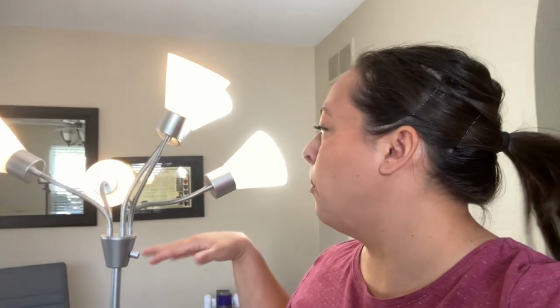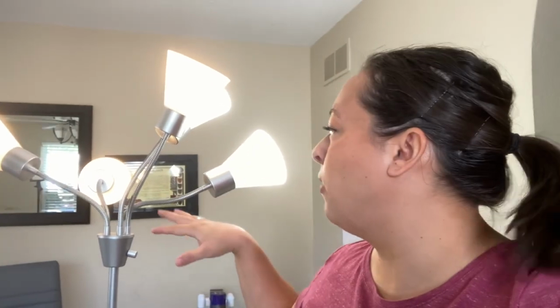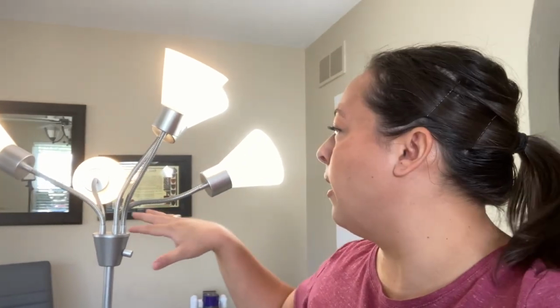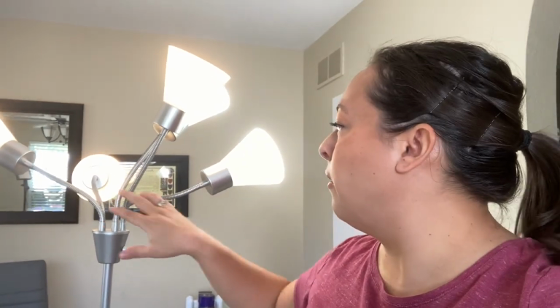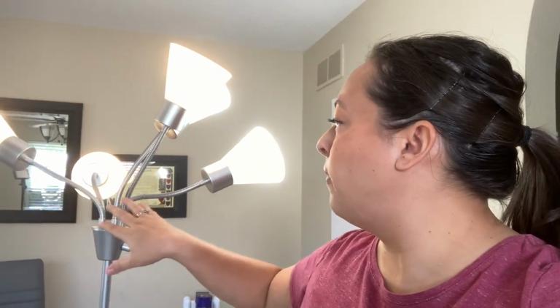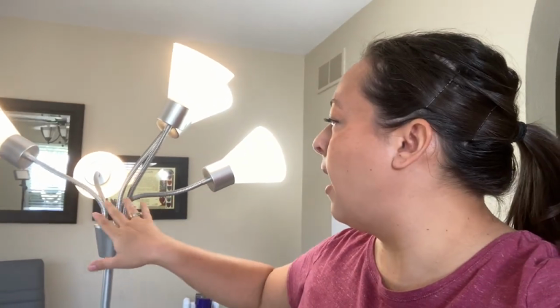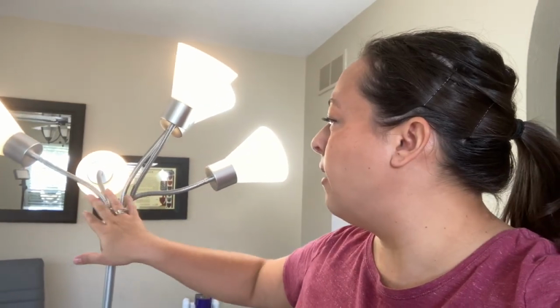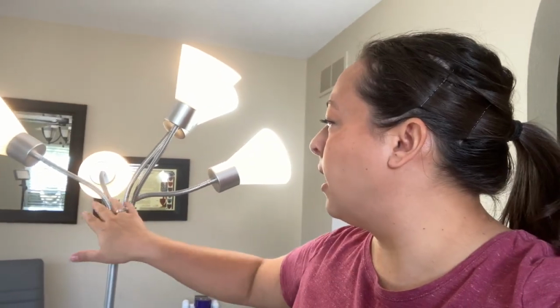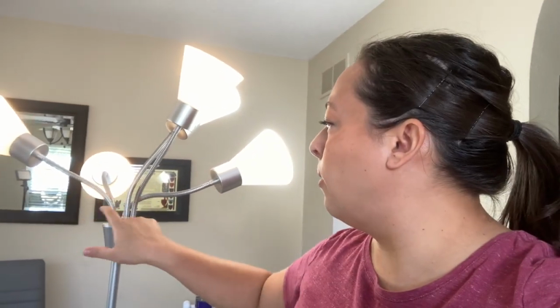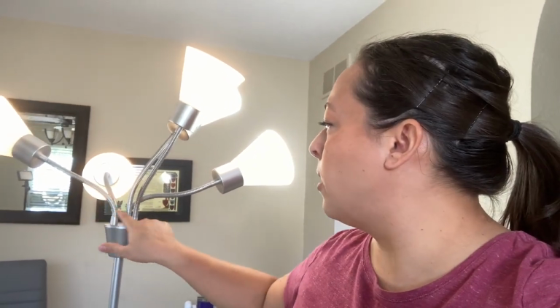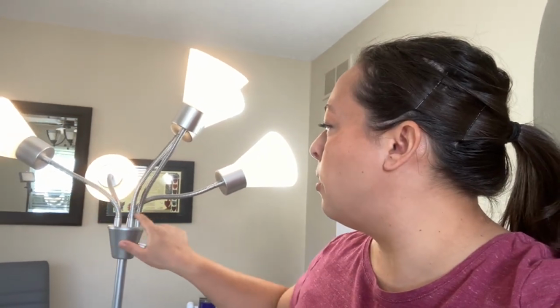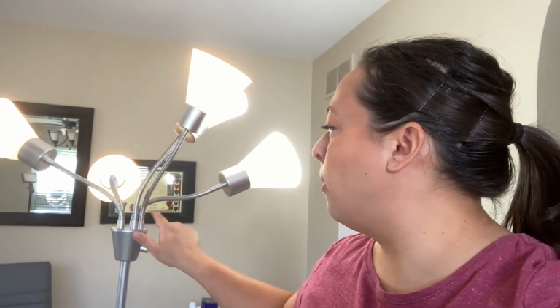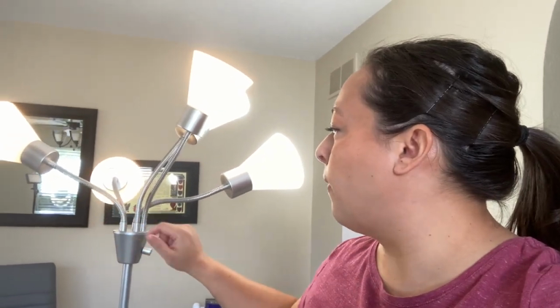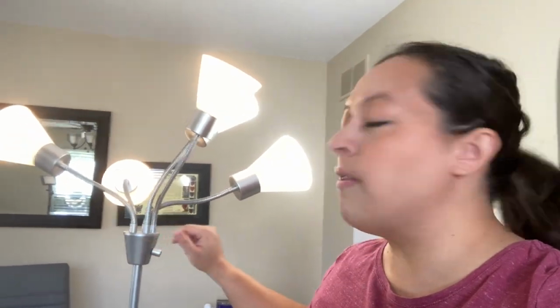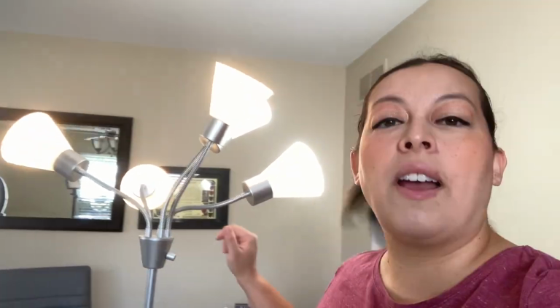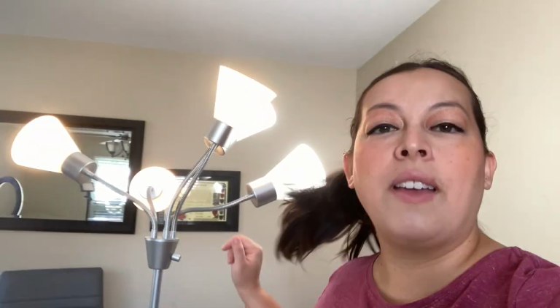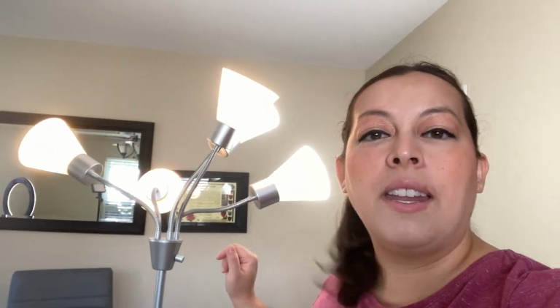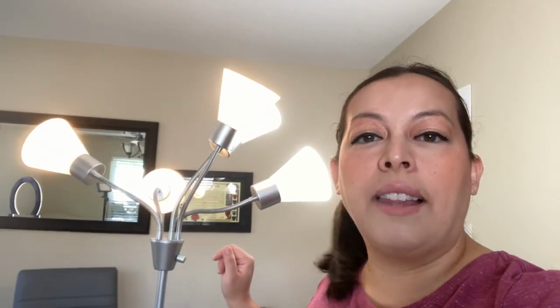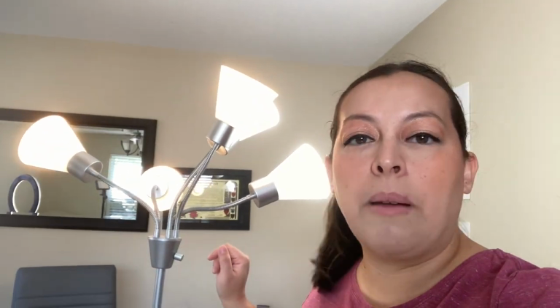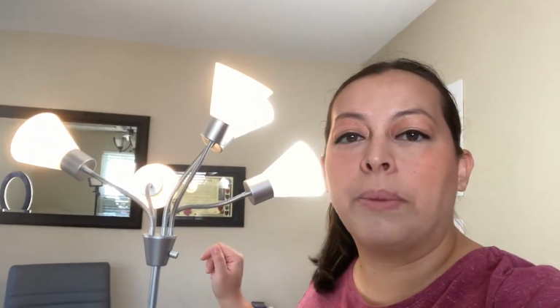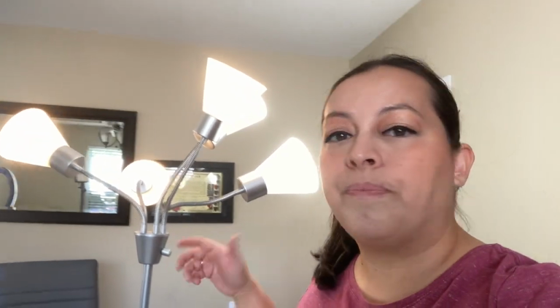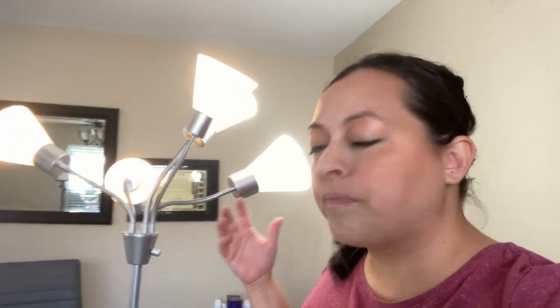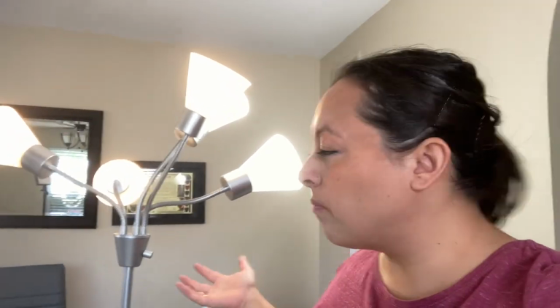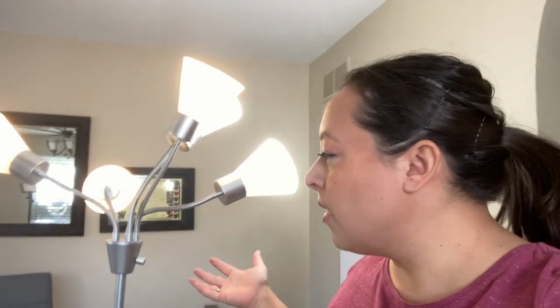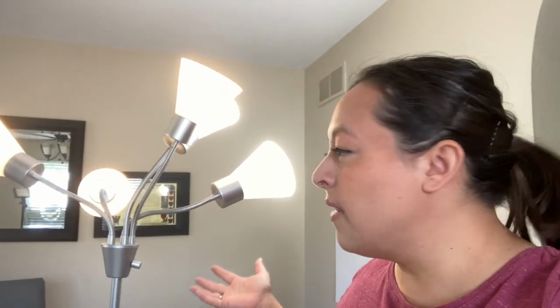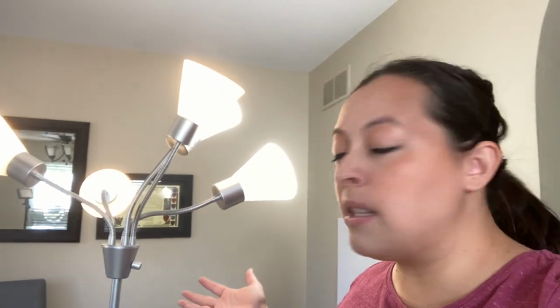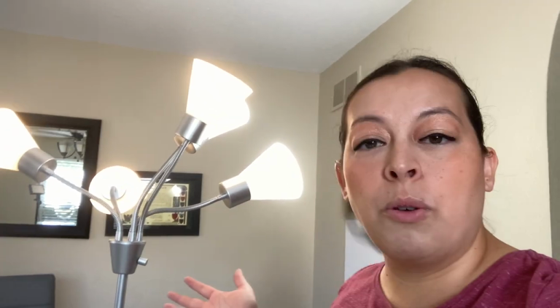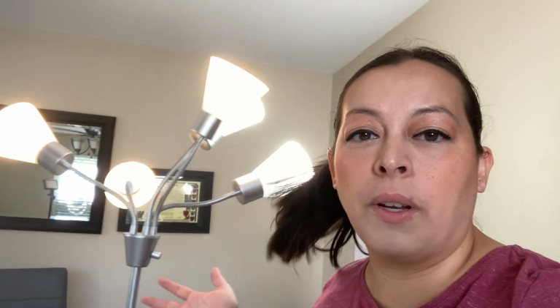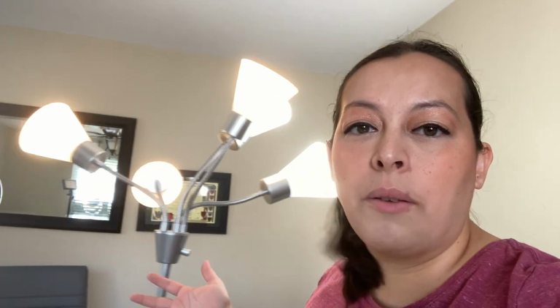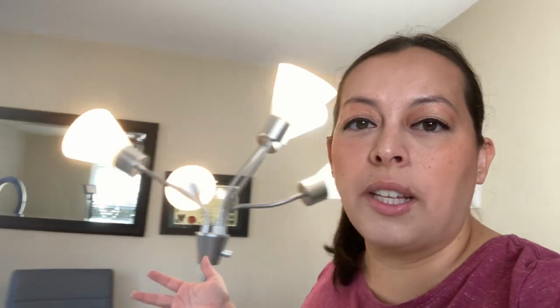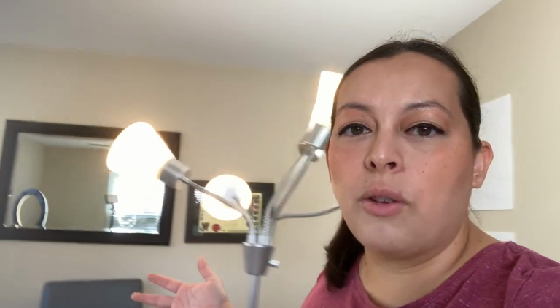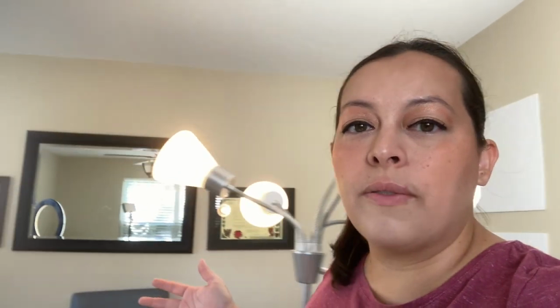It's like a five-headed lamp, and that's been really, really useful.